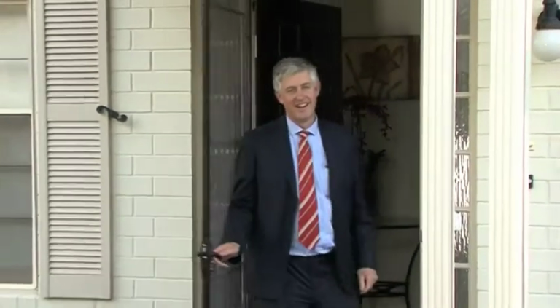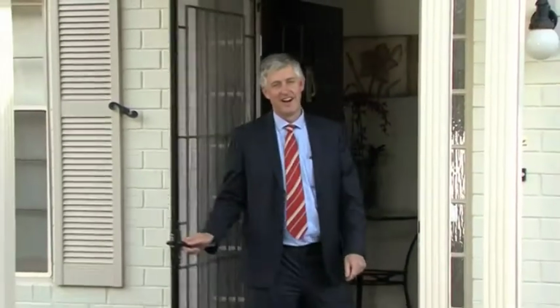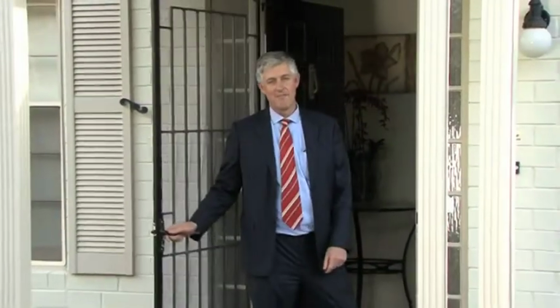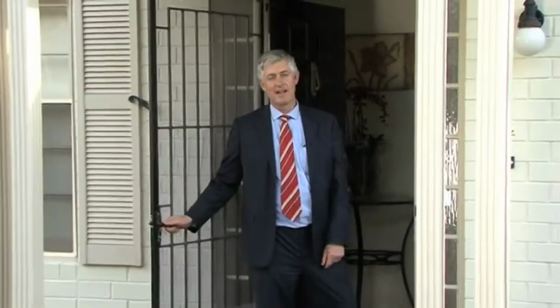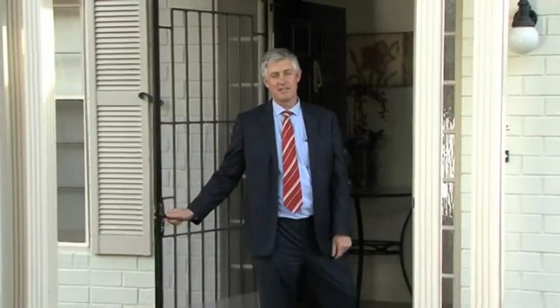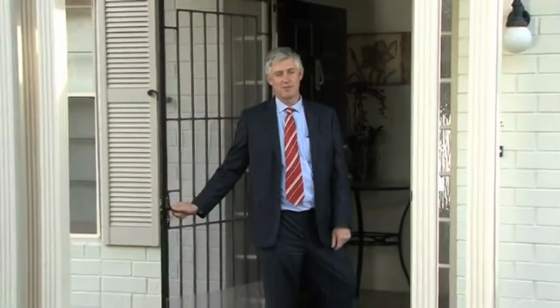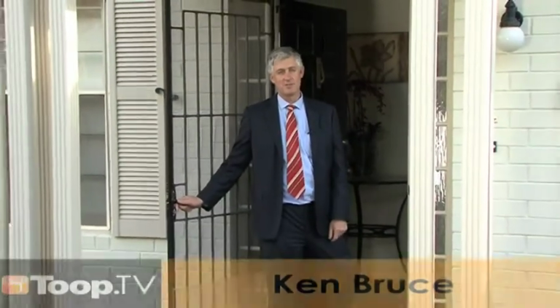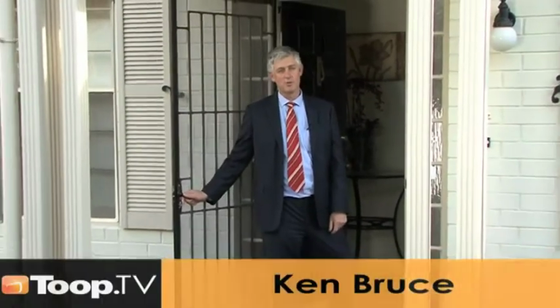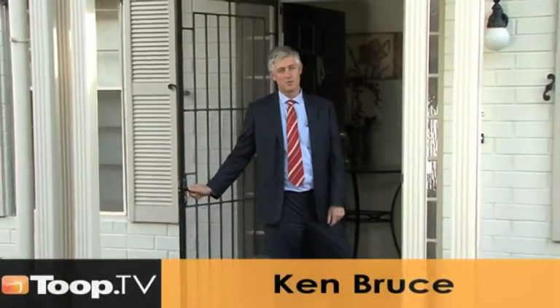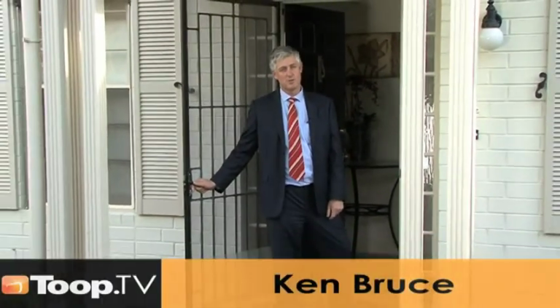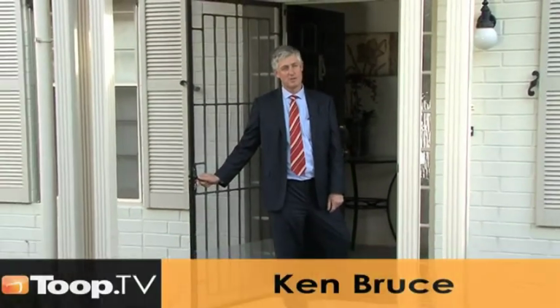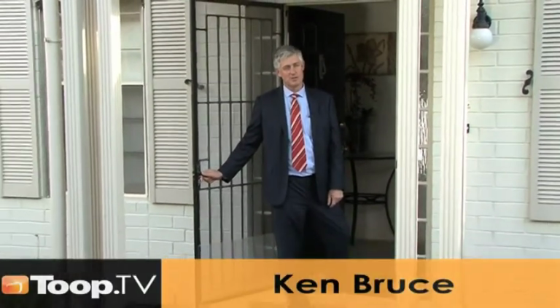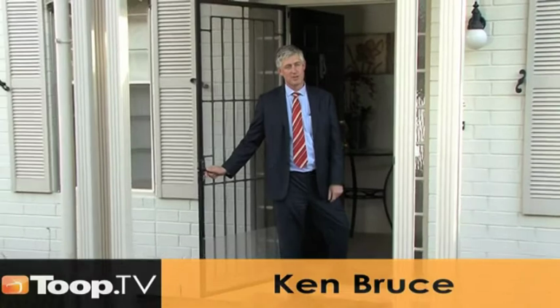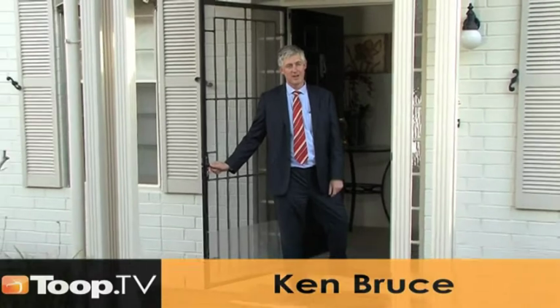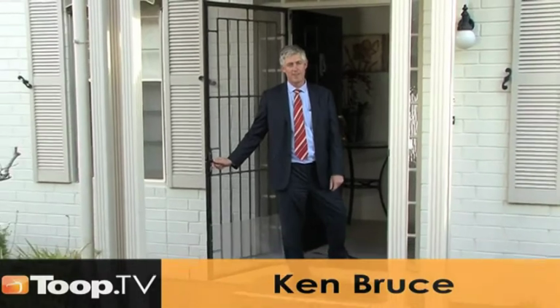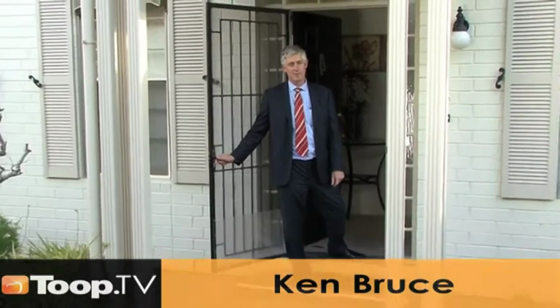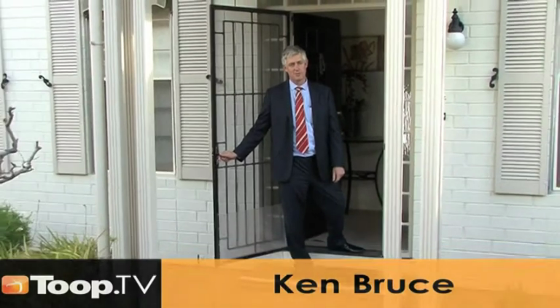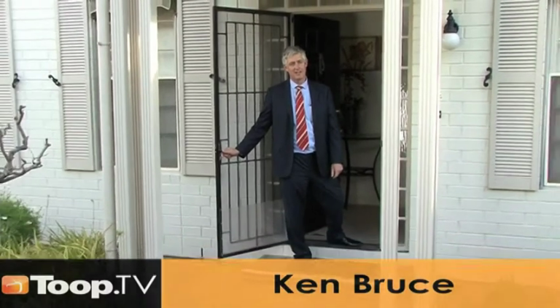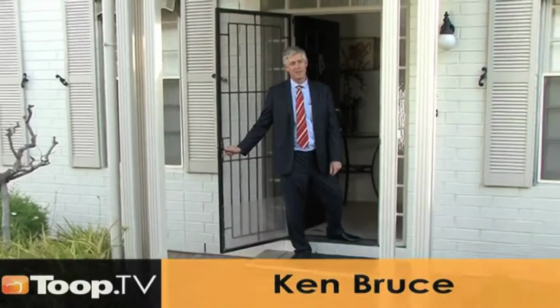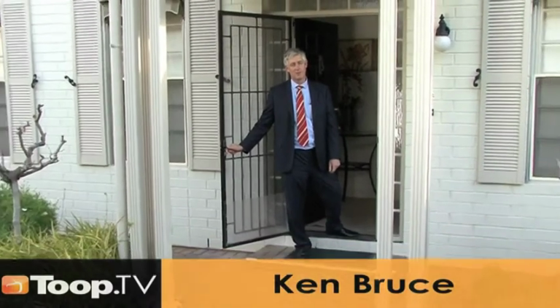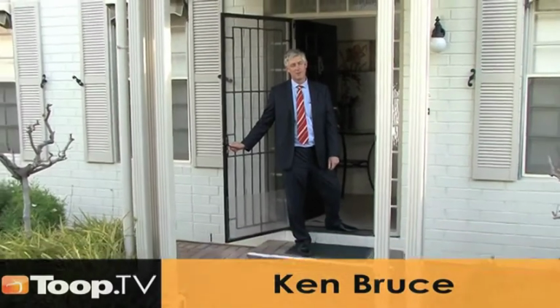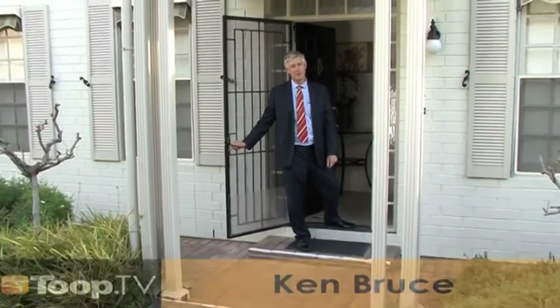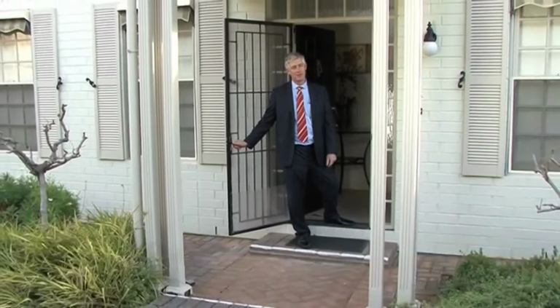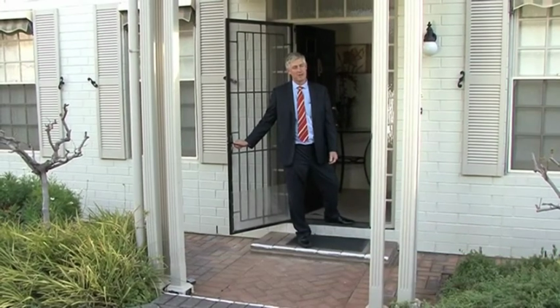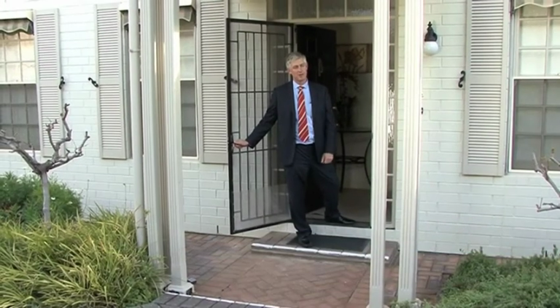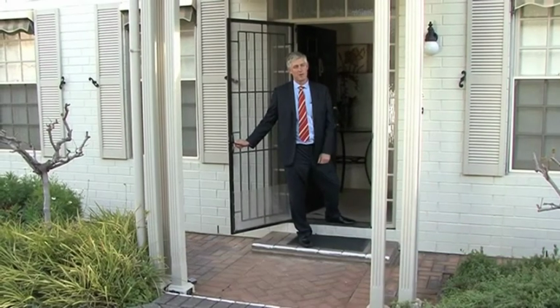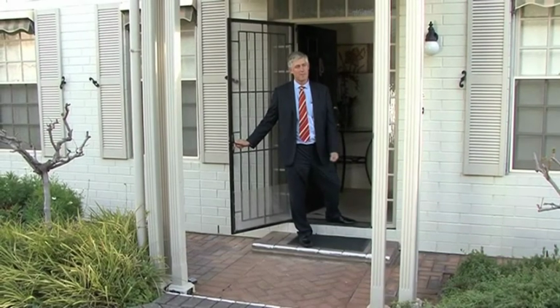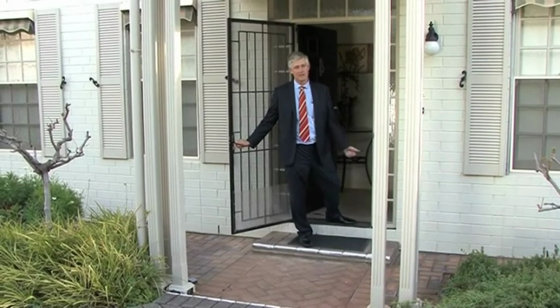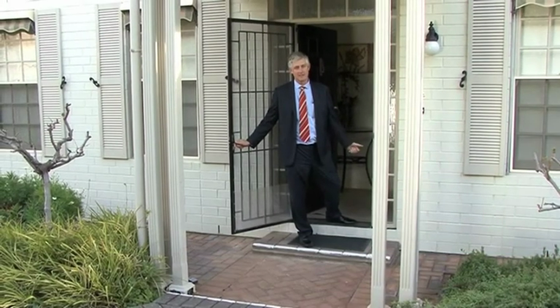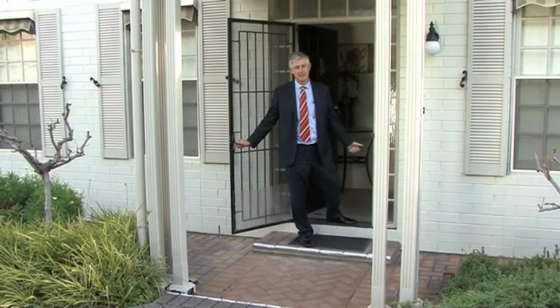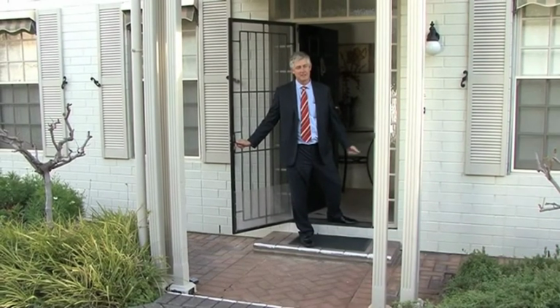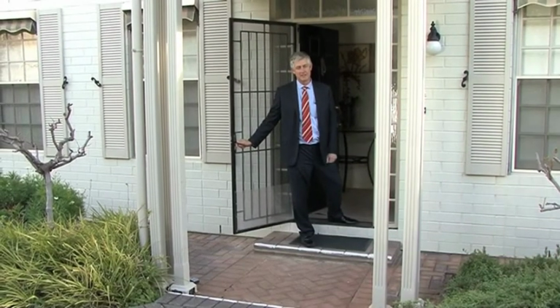Hi, my name's Ken Bruce. Welcome to unit number 2, 9 Belt Street here in Walkerville. A great spot — low maintenance living at its best.